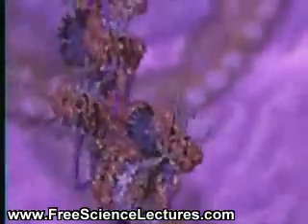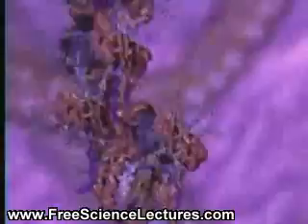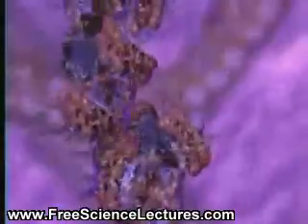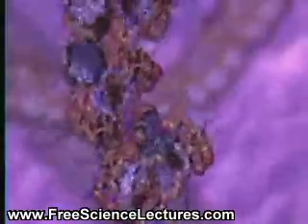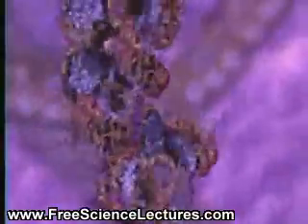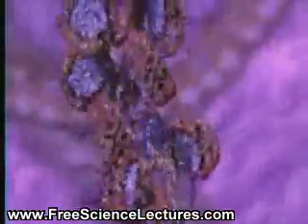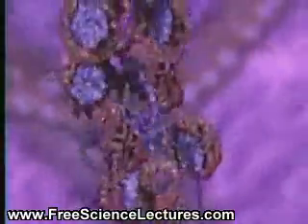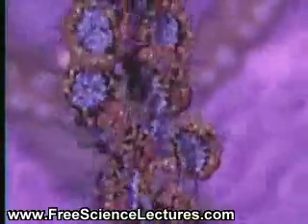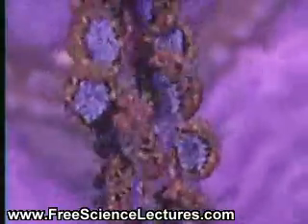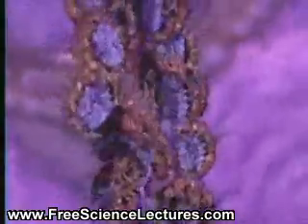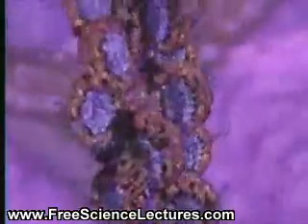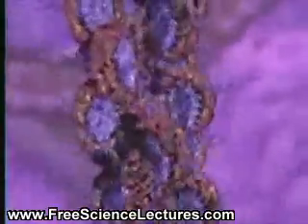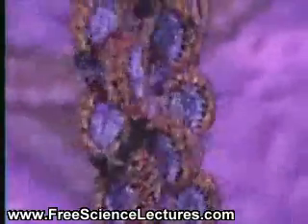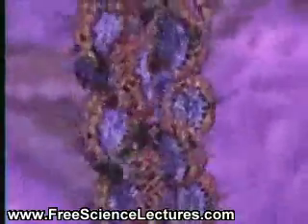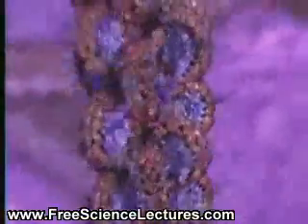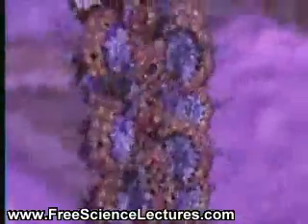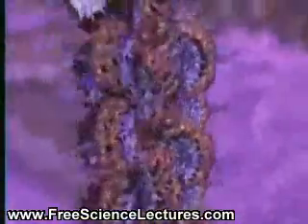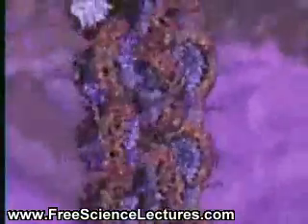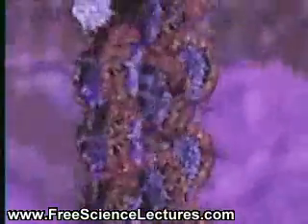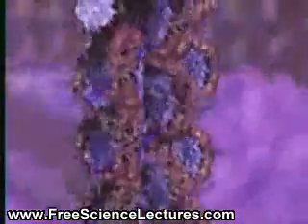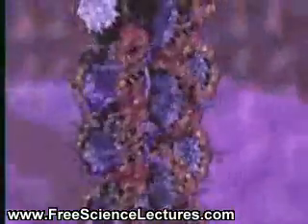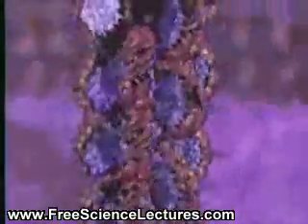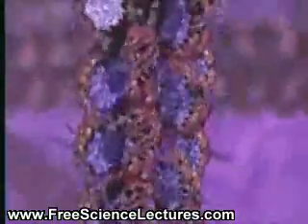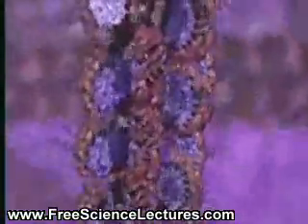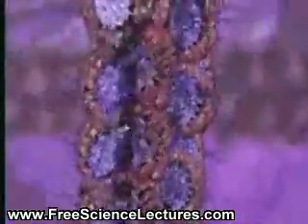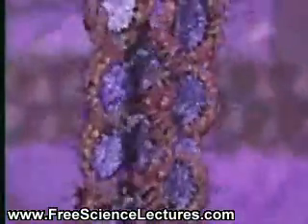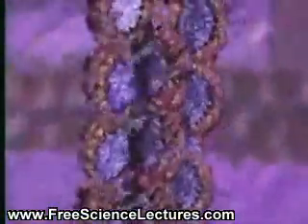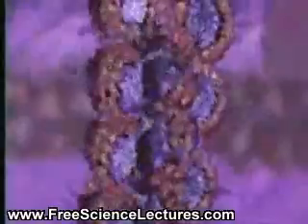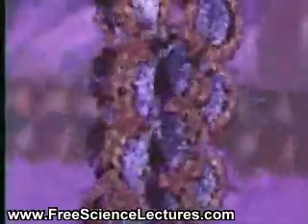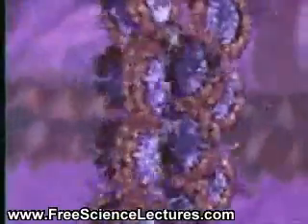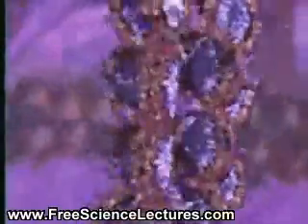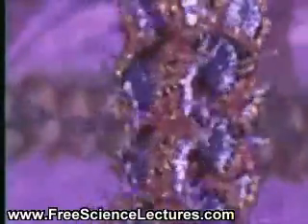Next, the nucleosomes are packaged into a thread. The end result is a fiber known as chromatin.